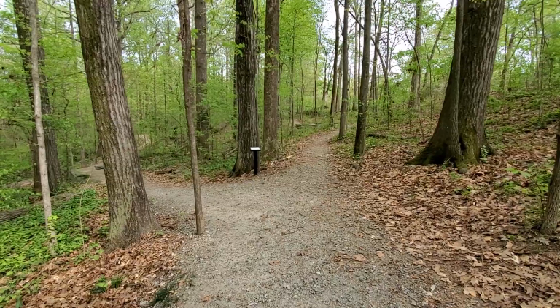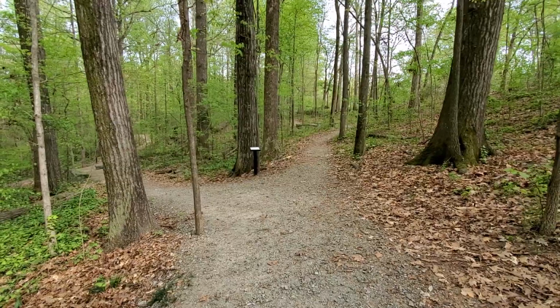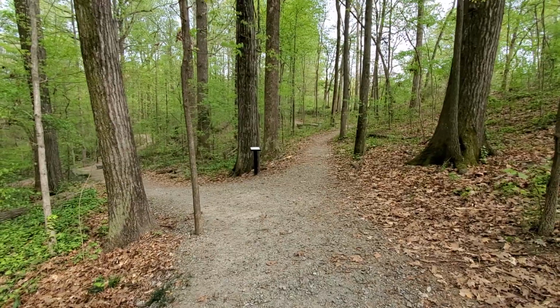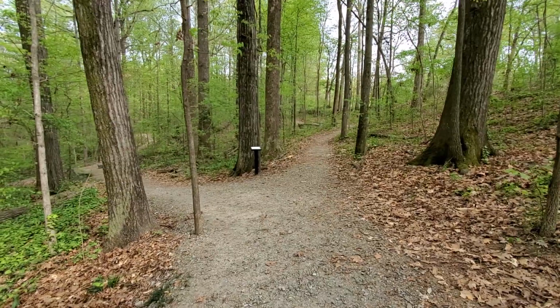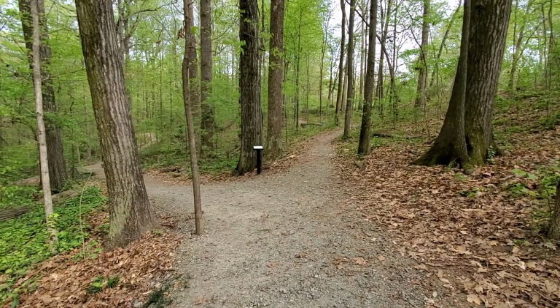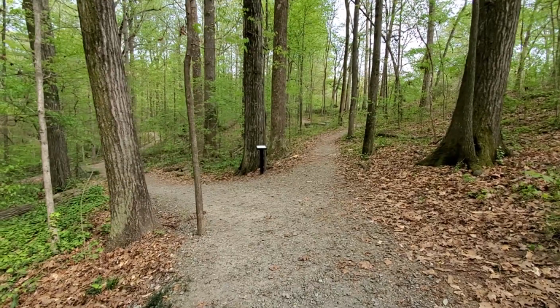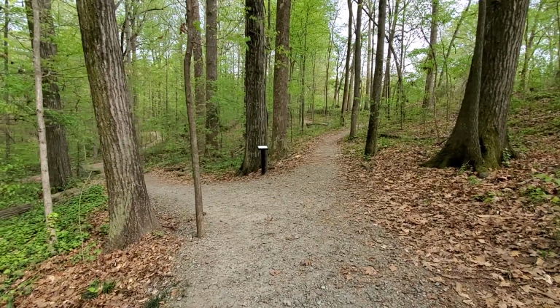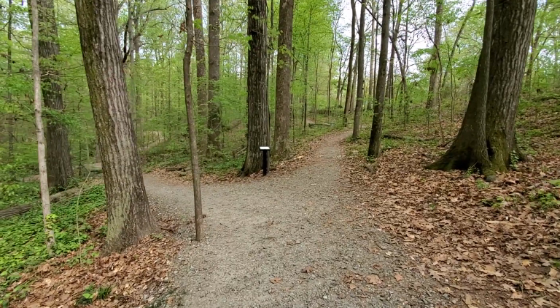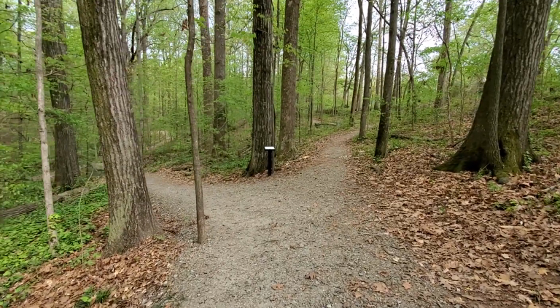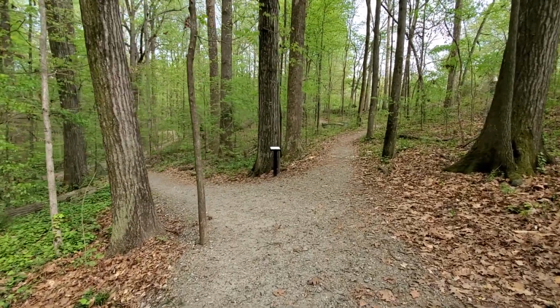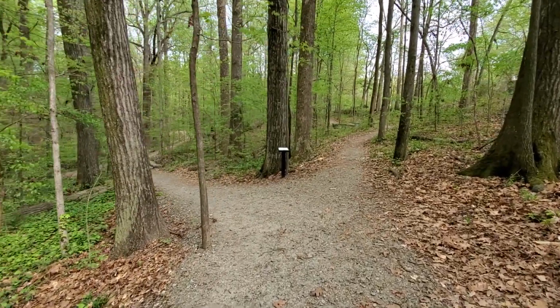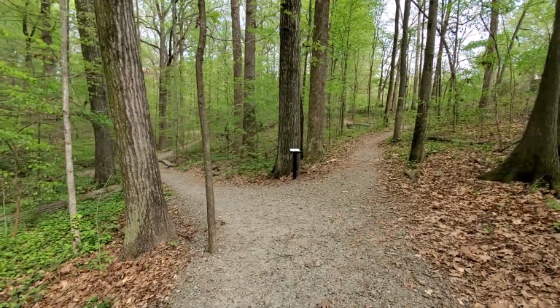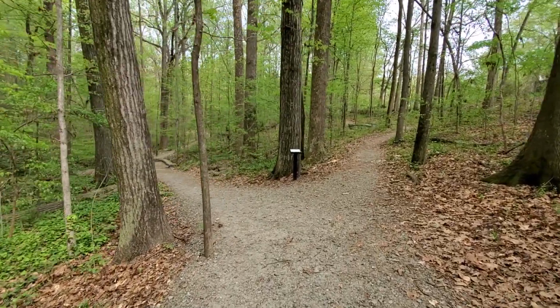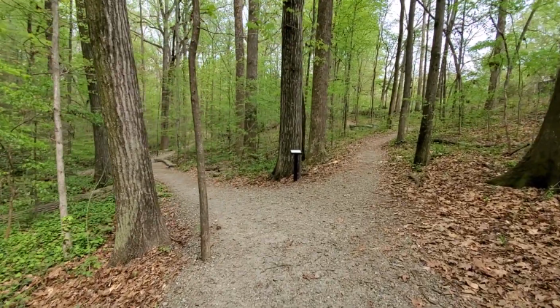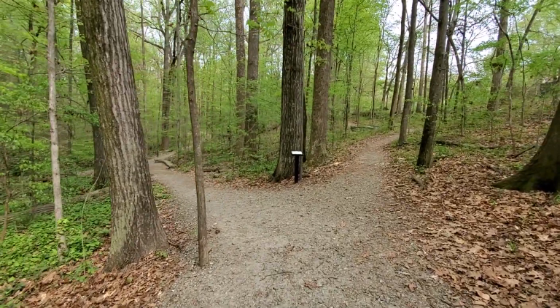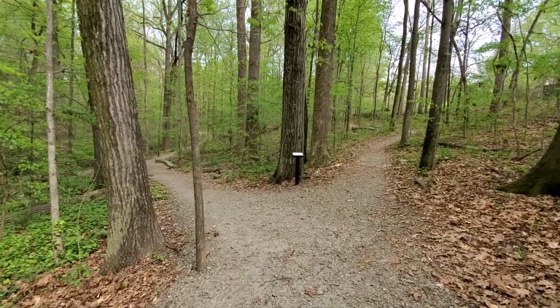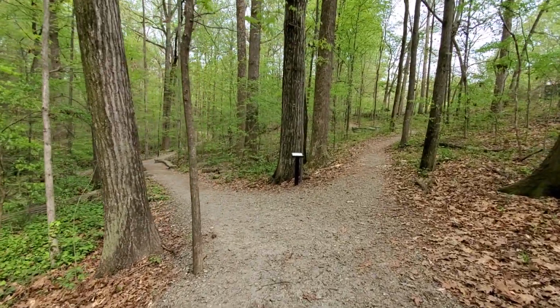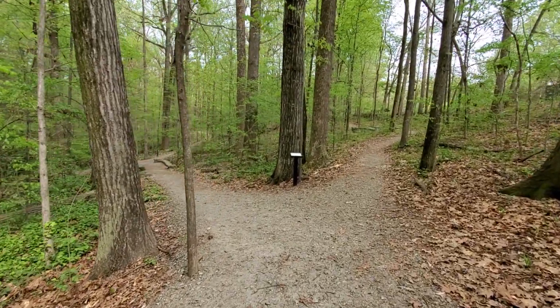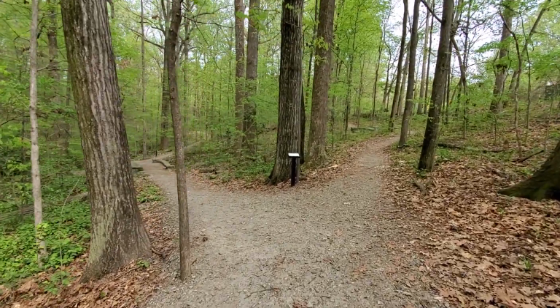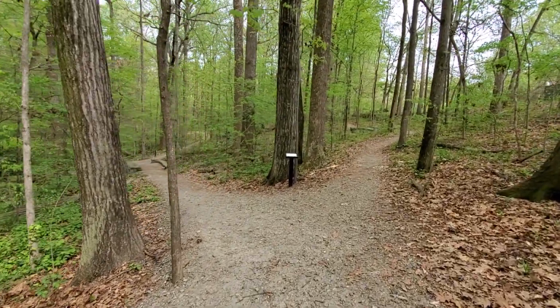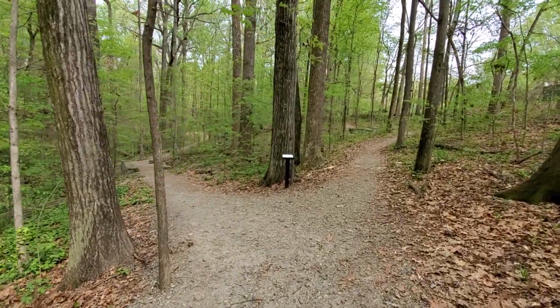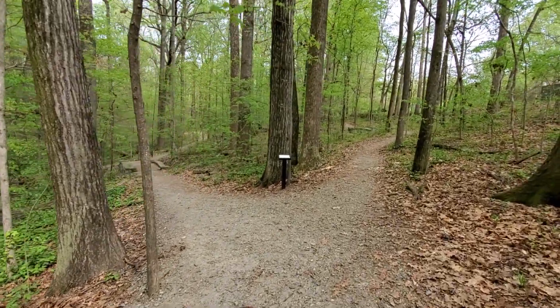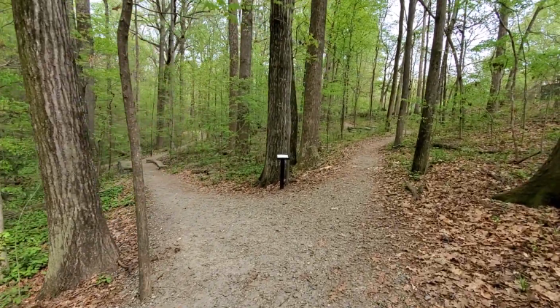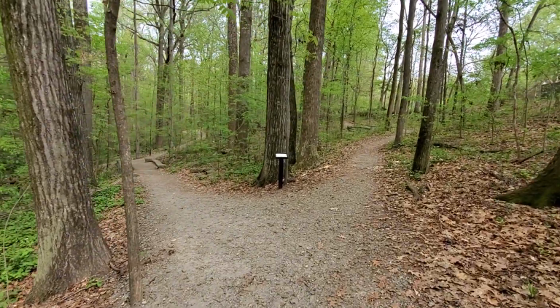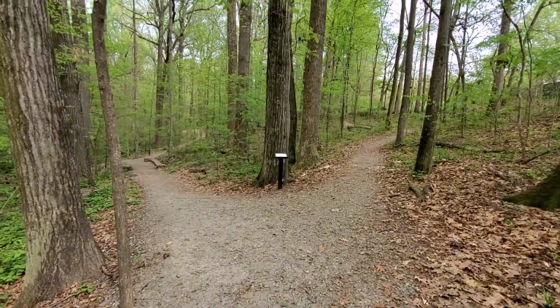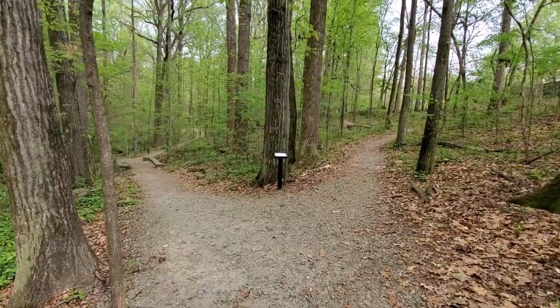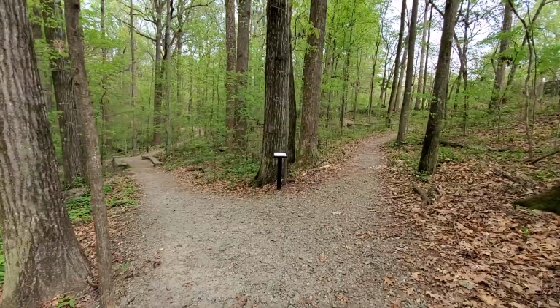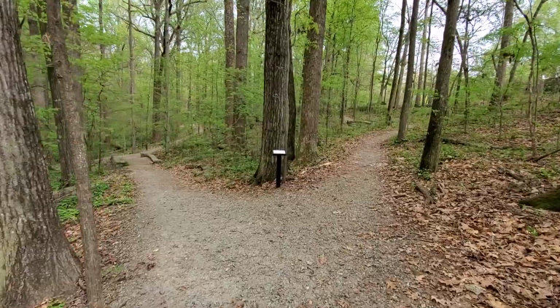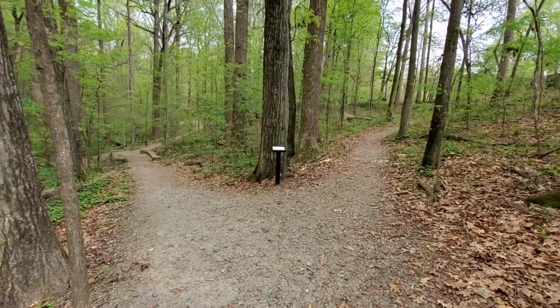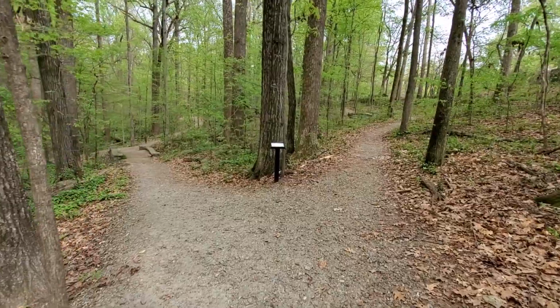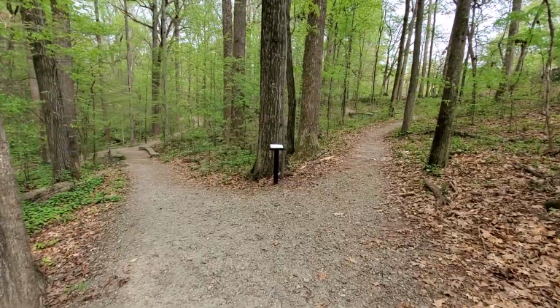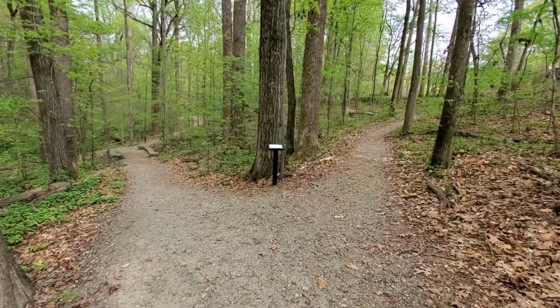Hey Explorers, this is Steve with Explore Atlanta again. I'm going to continue my little tour here in Deep Dean Park.